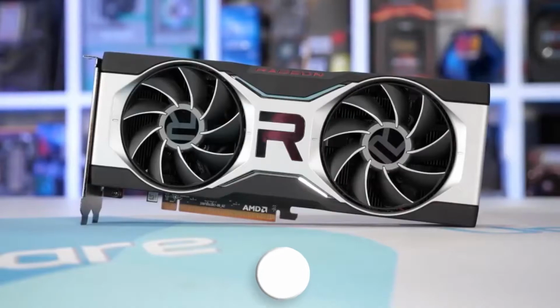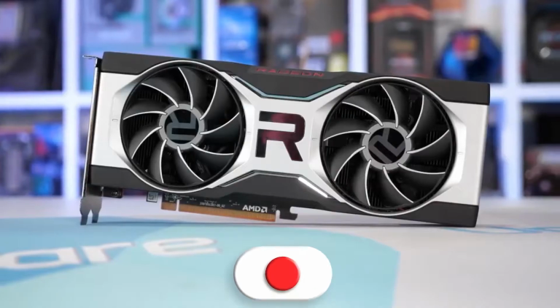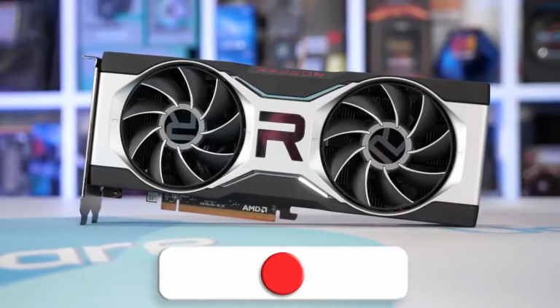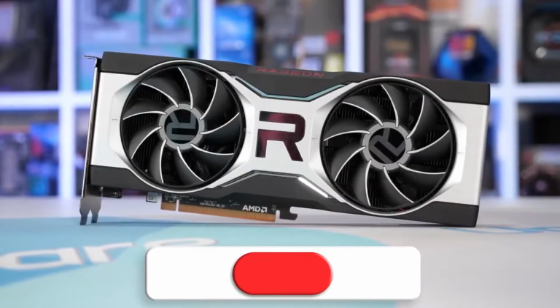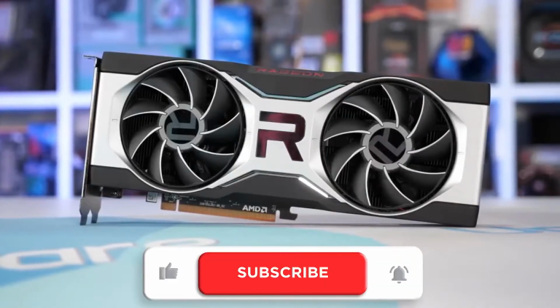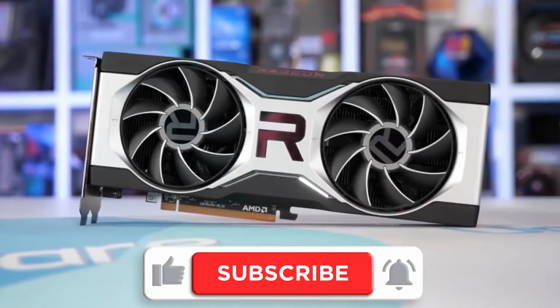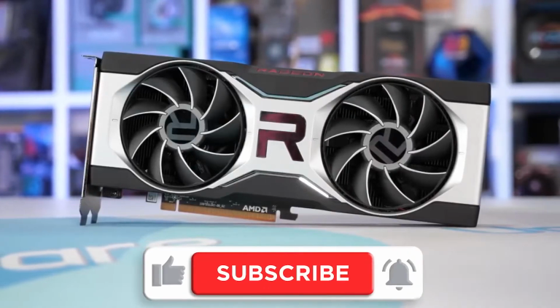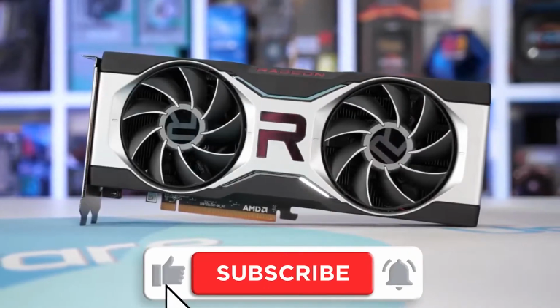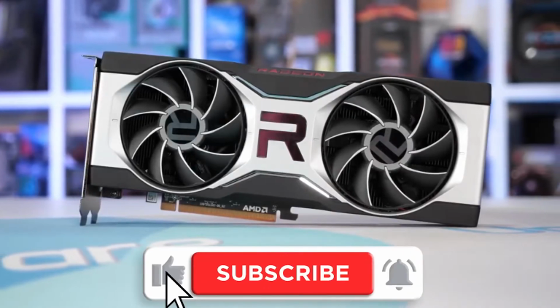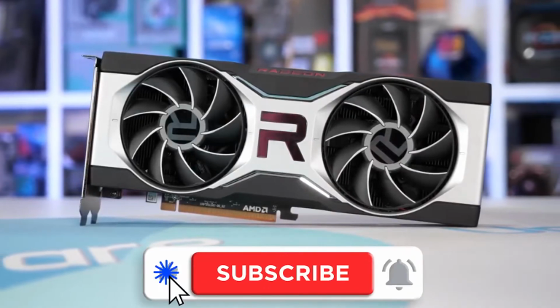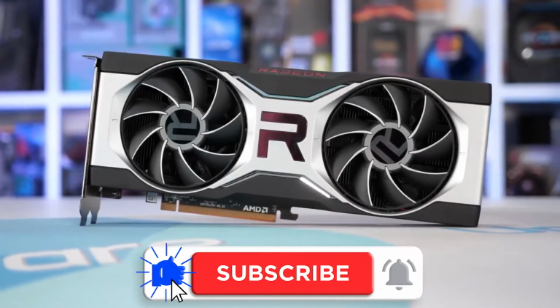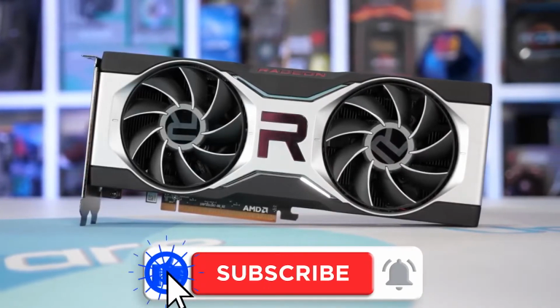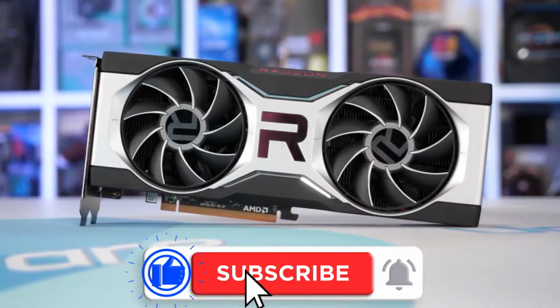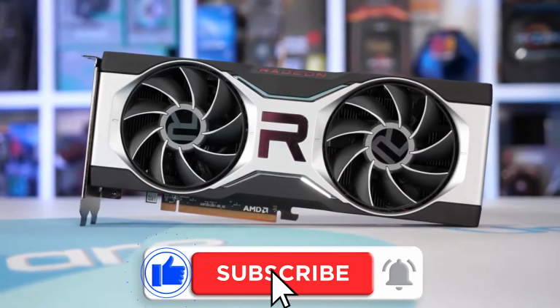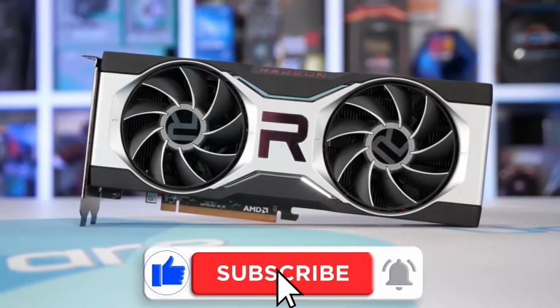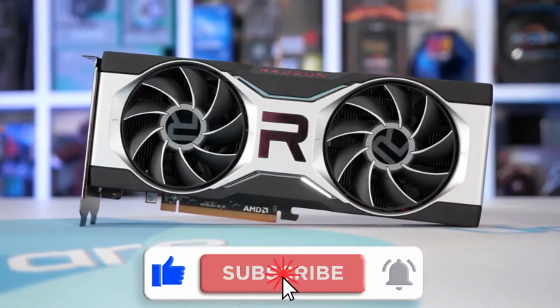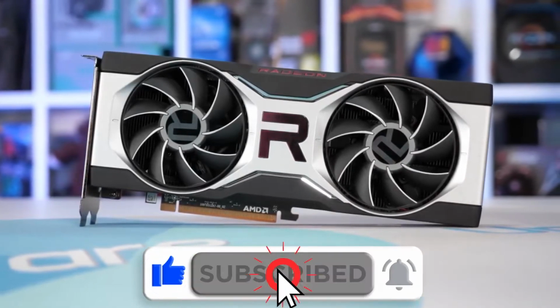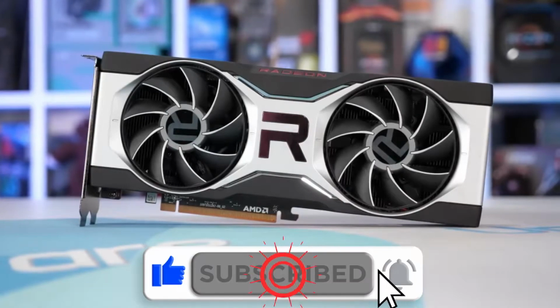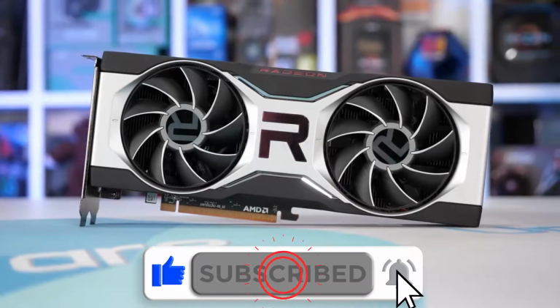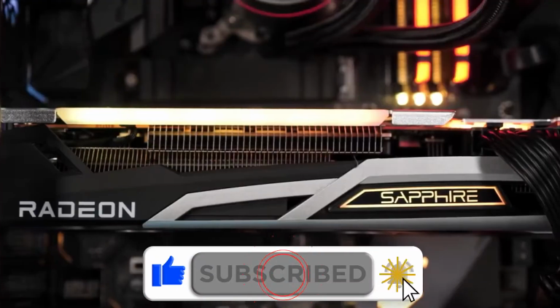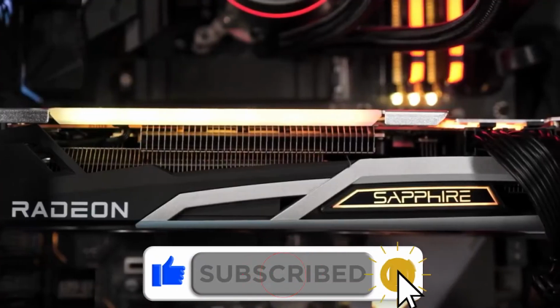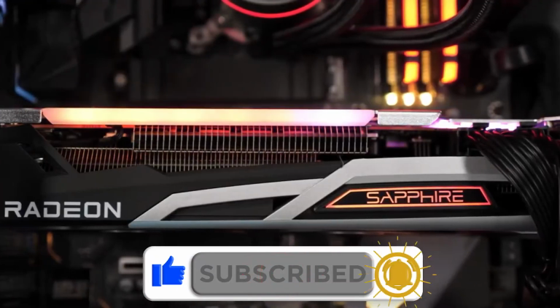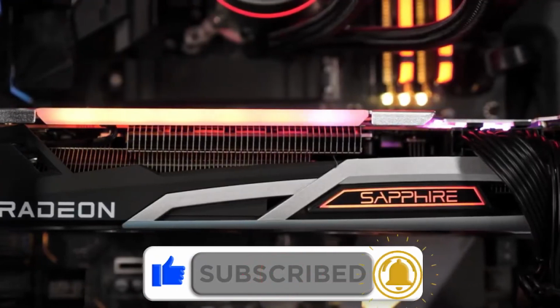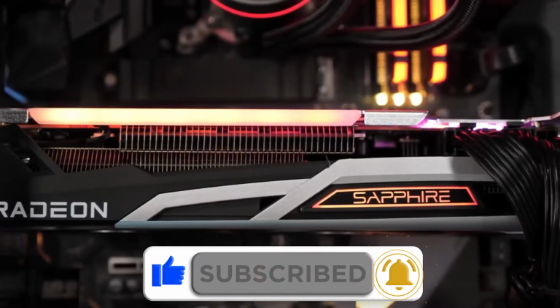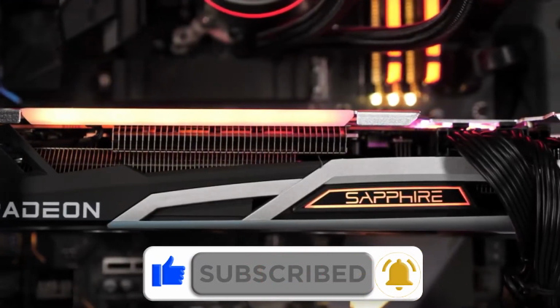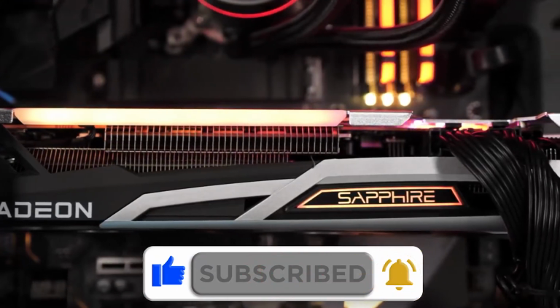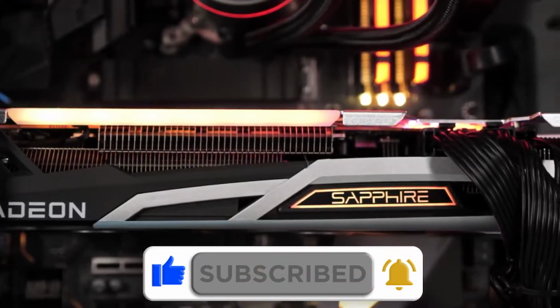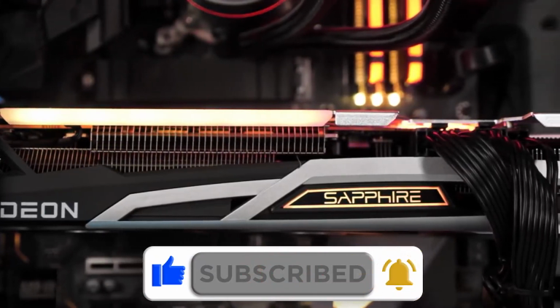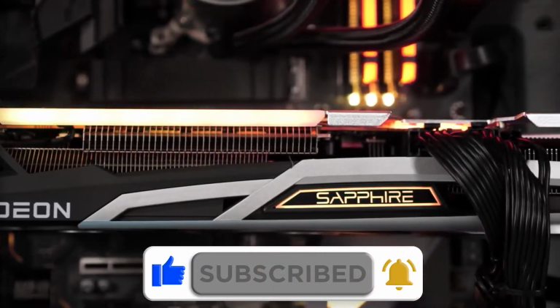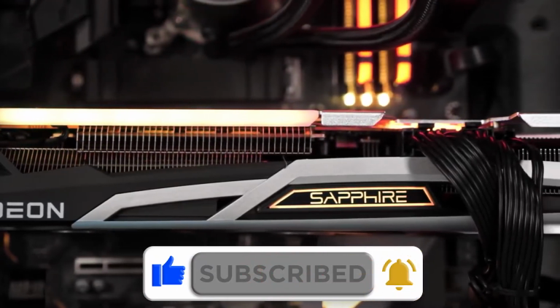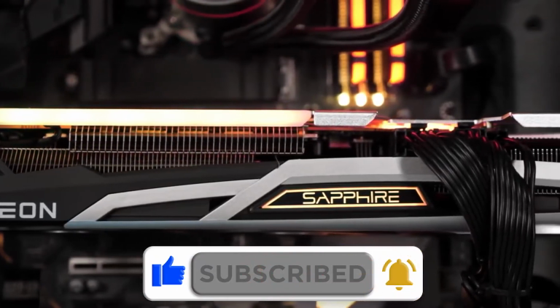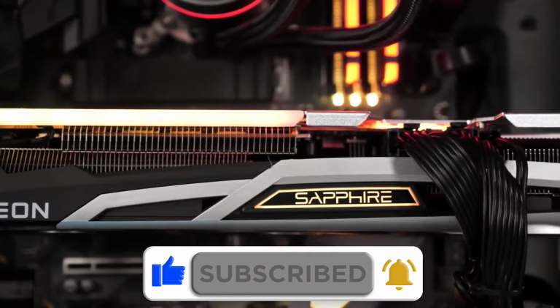So keep up with me till the end, comment right below this video, subscribe if you still haven't, and turn on the post notifications for more videos.